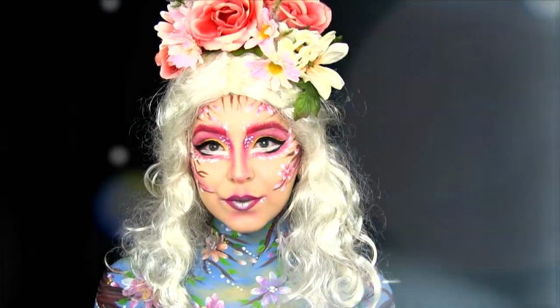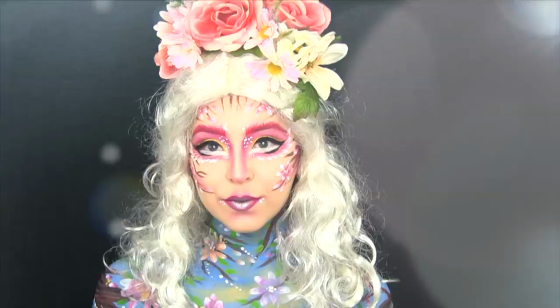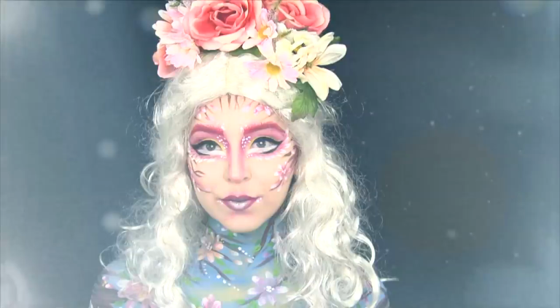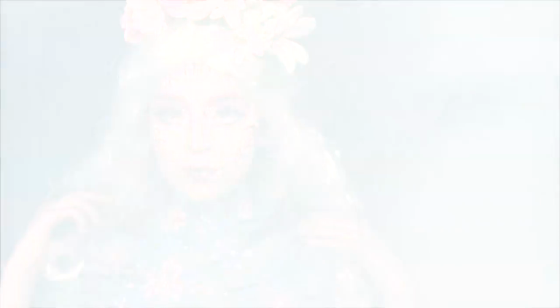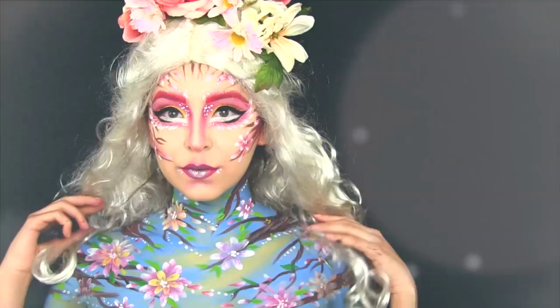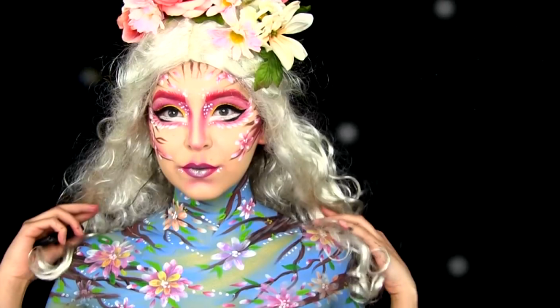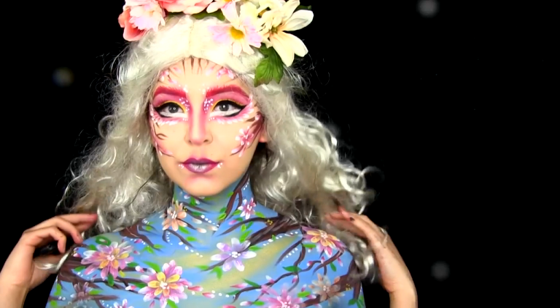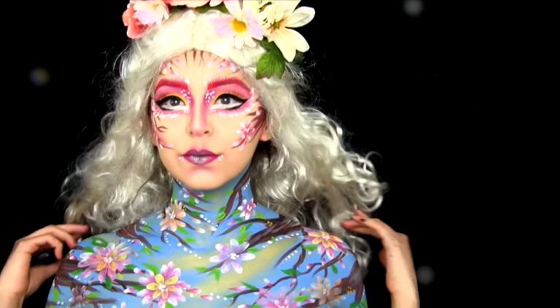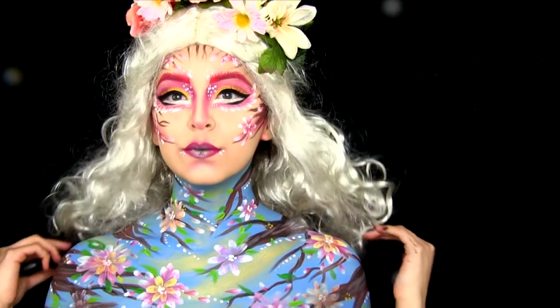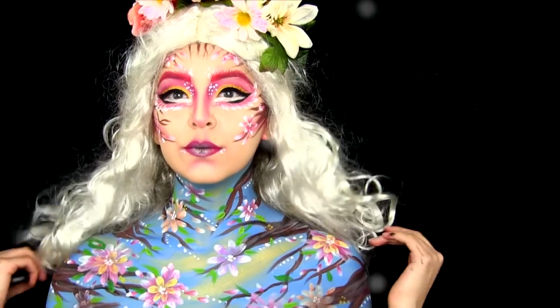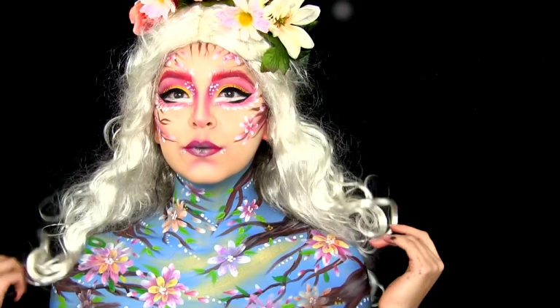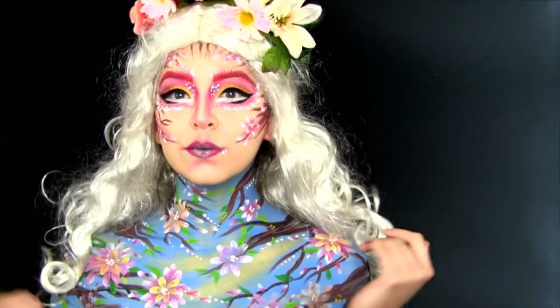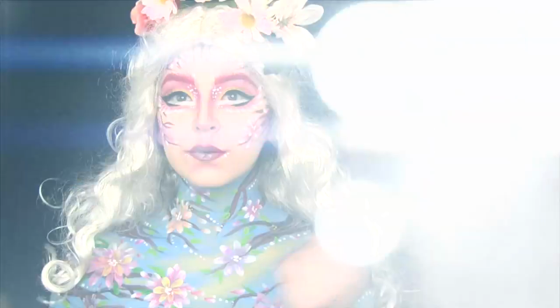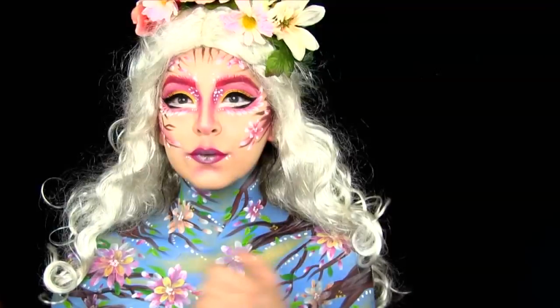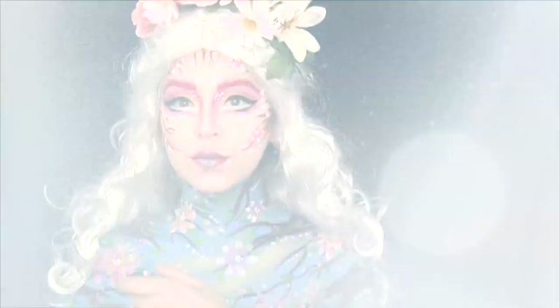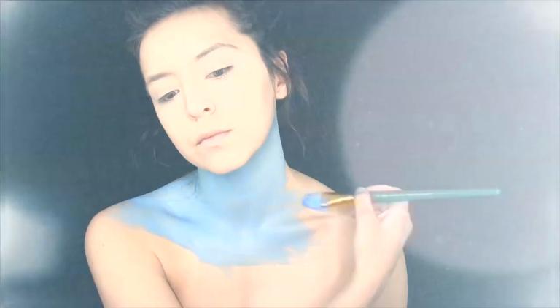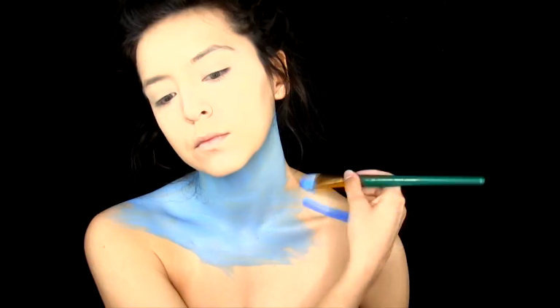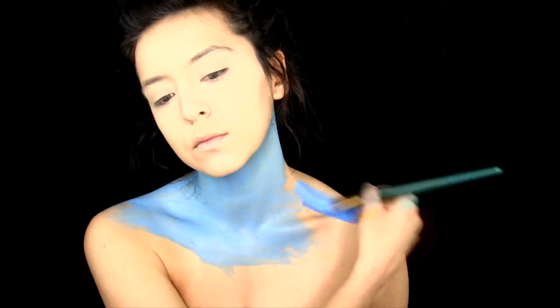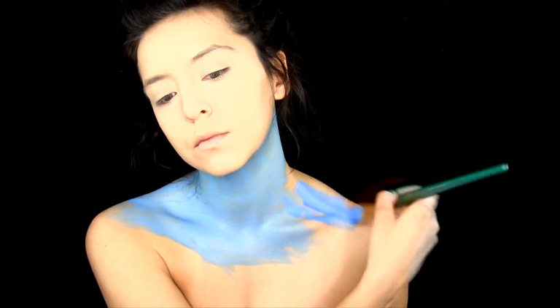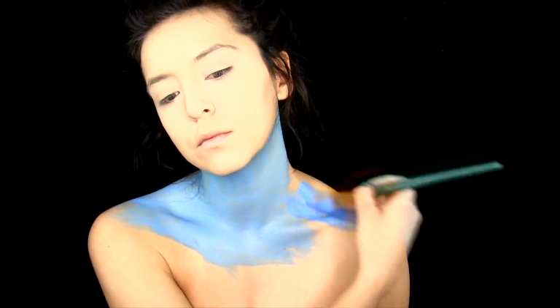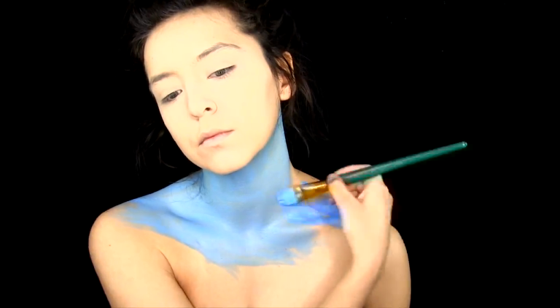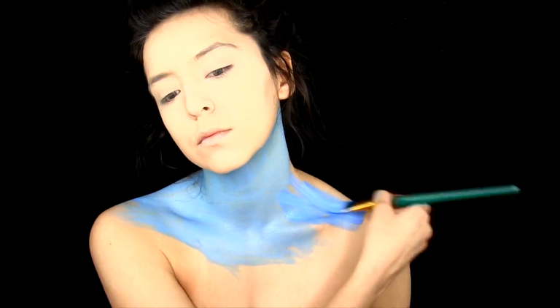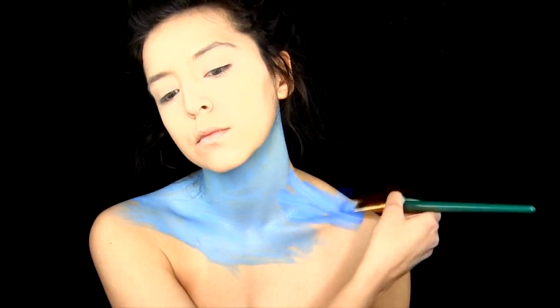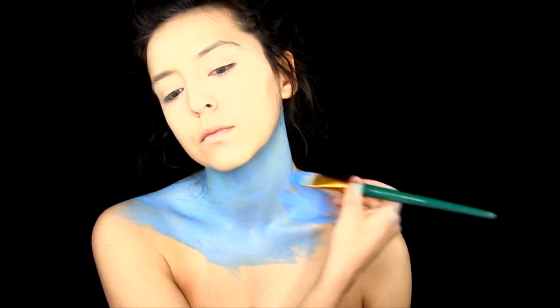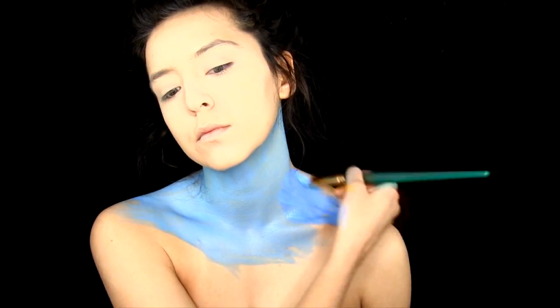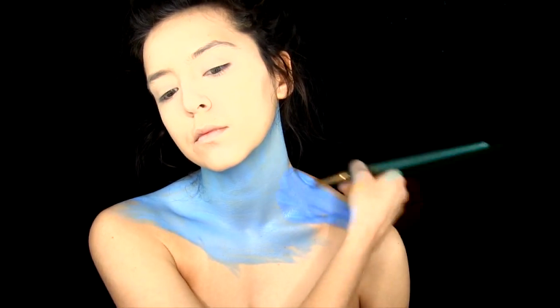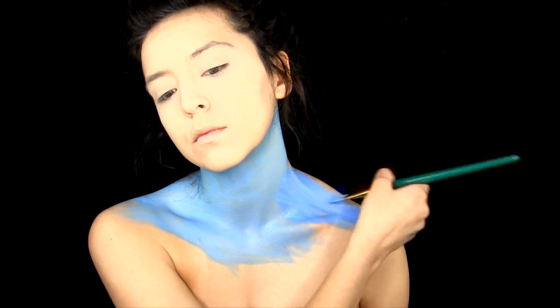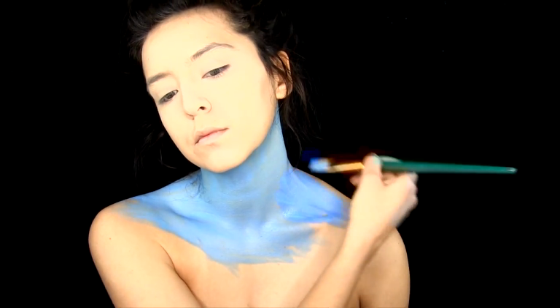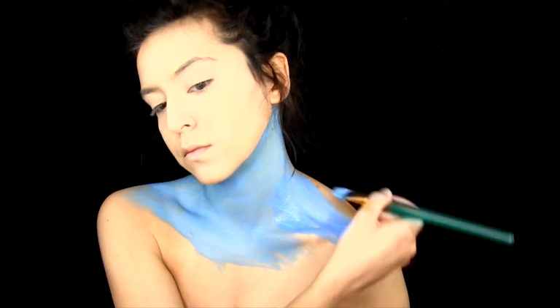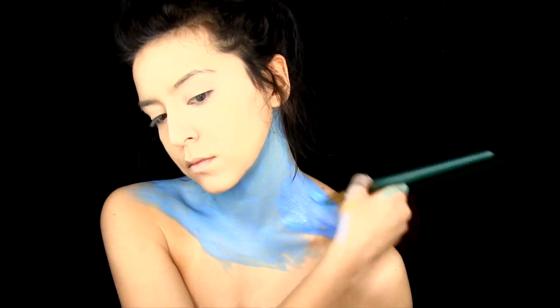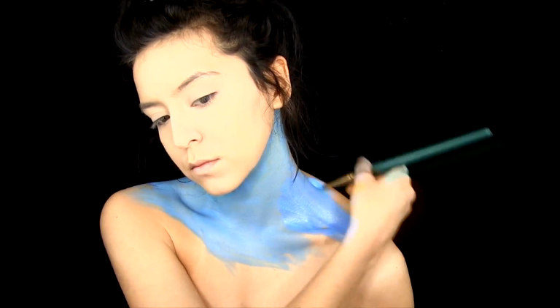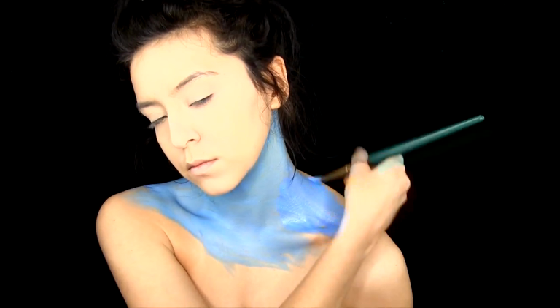Hi everyone! Welcome to my first ever YouTube video! Today I'm going to be doing a Spring Fairy.